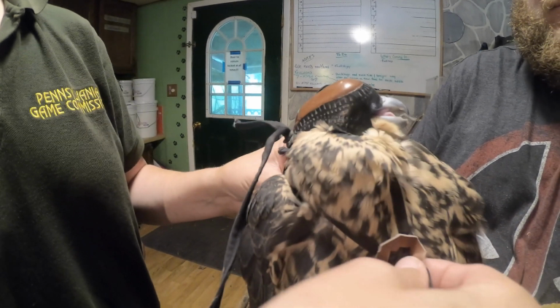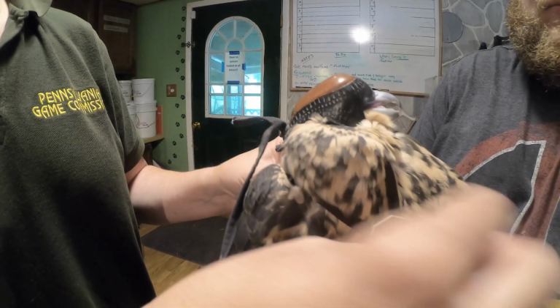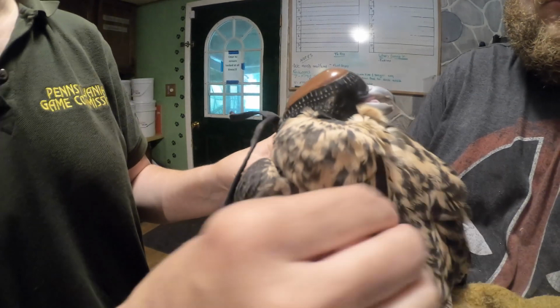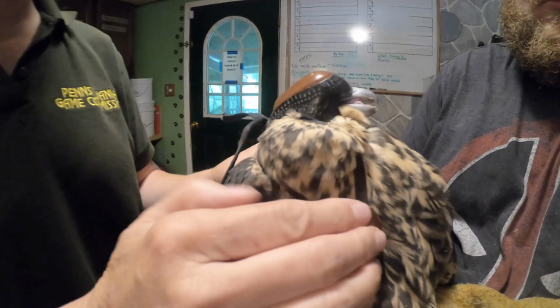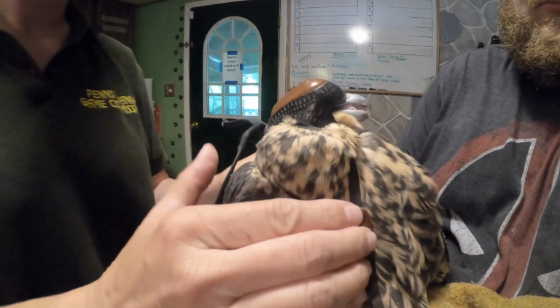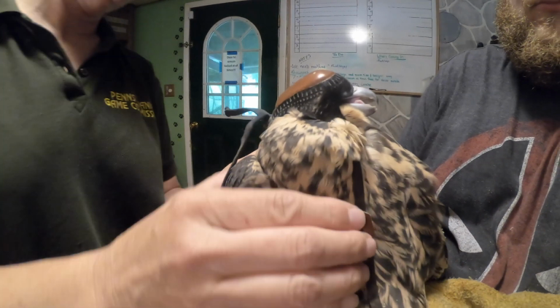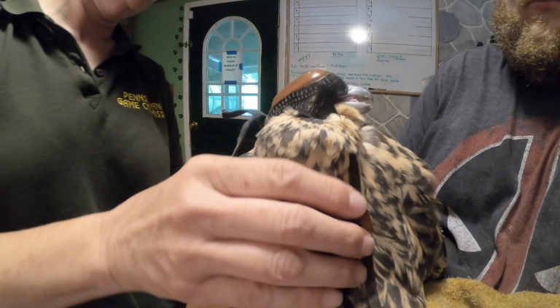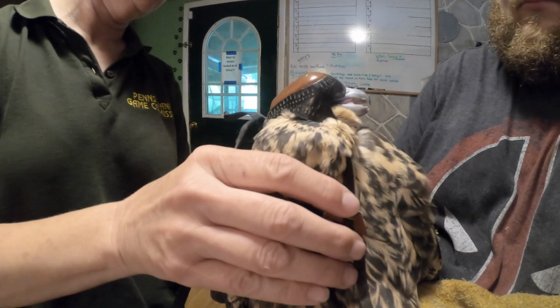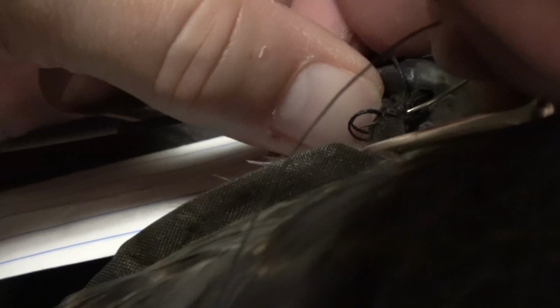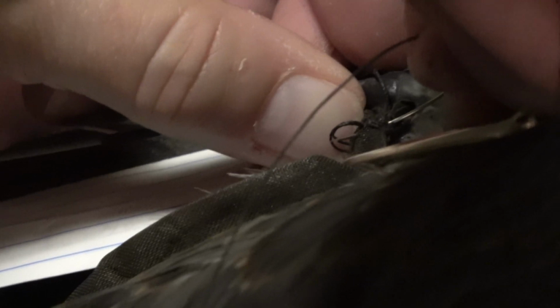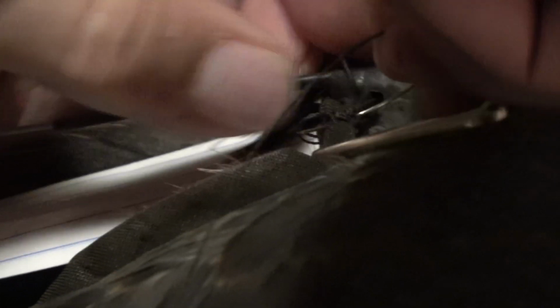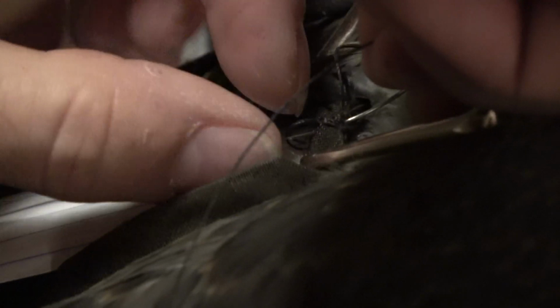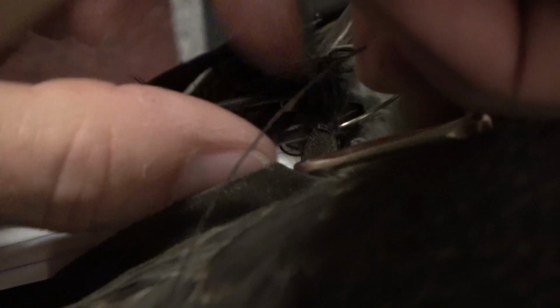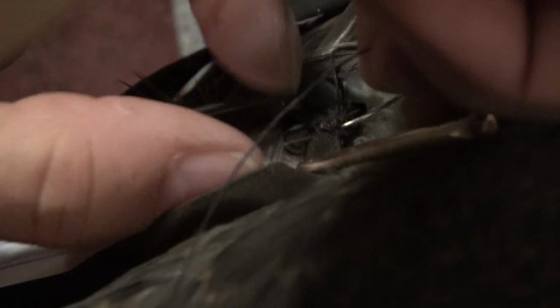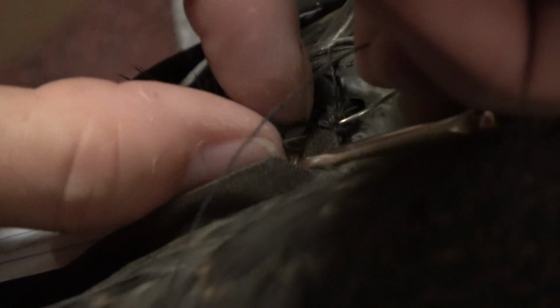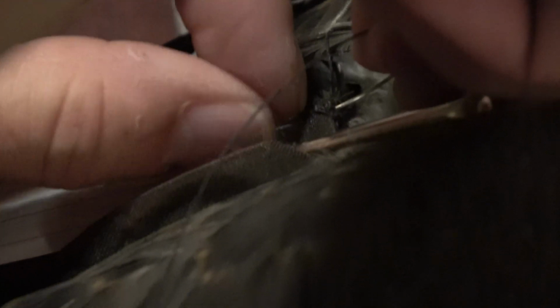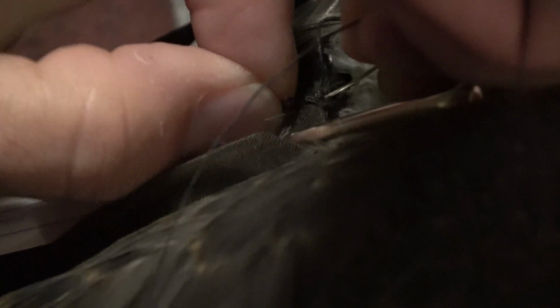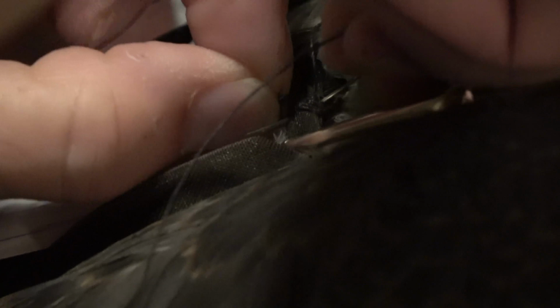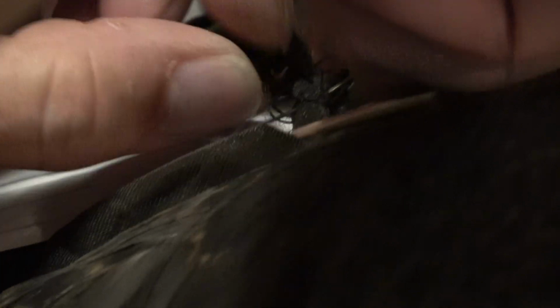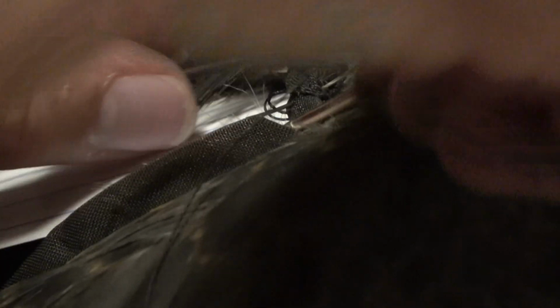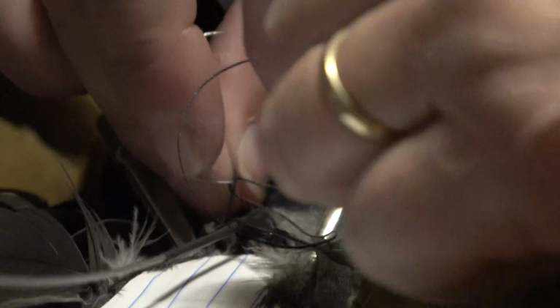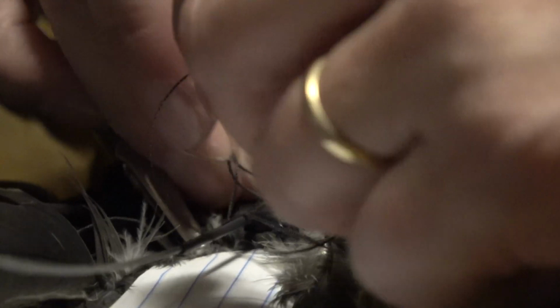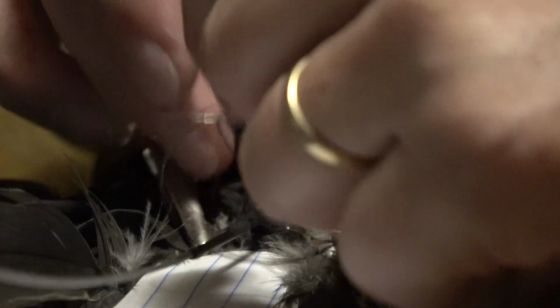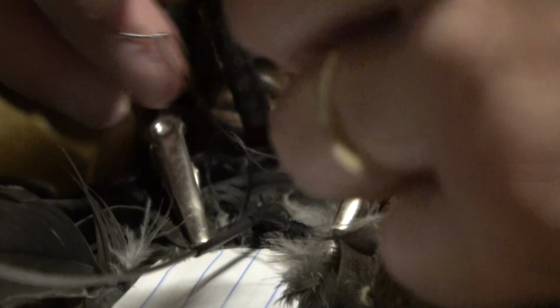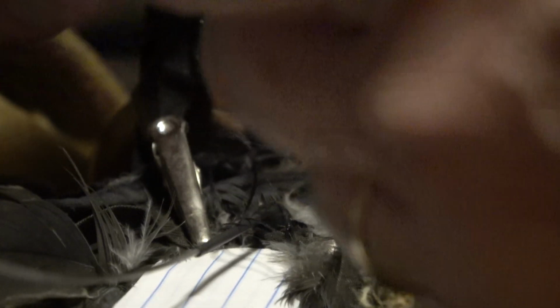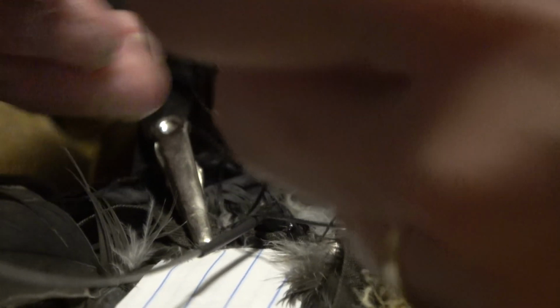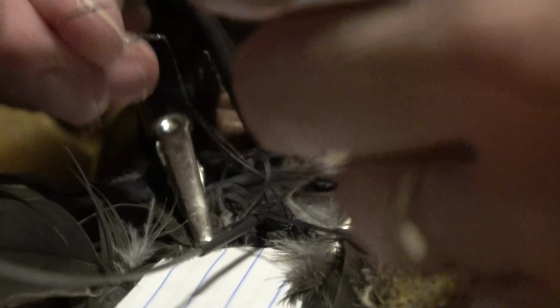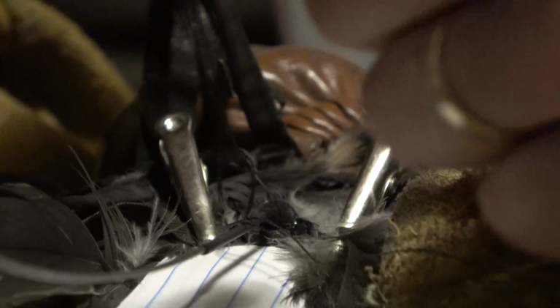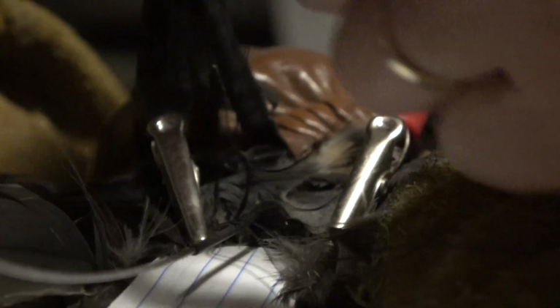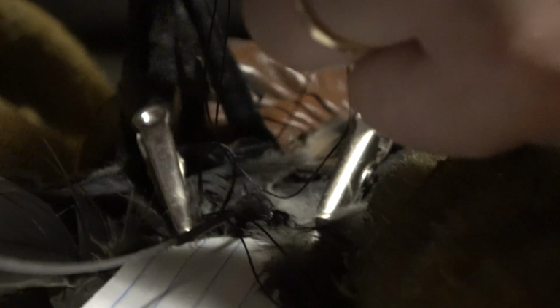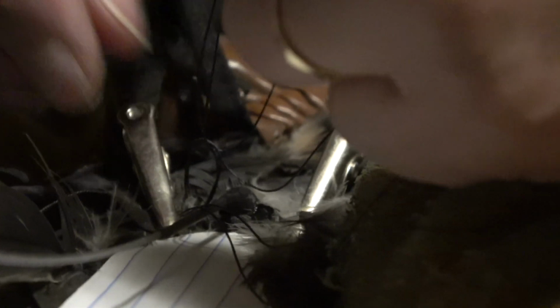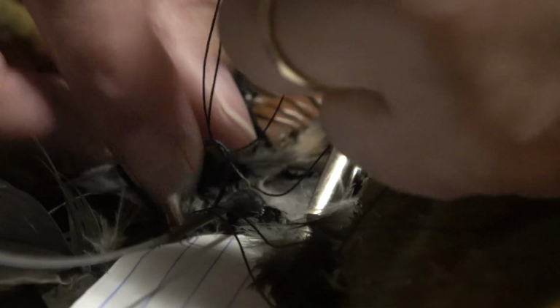The harnesses are sewn on with cotton thread, and when that thread degrades and breaks, the birds will be able to take their backpacks off.